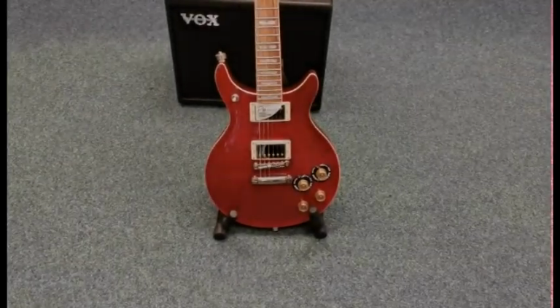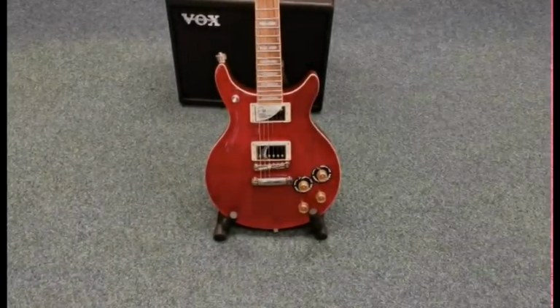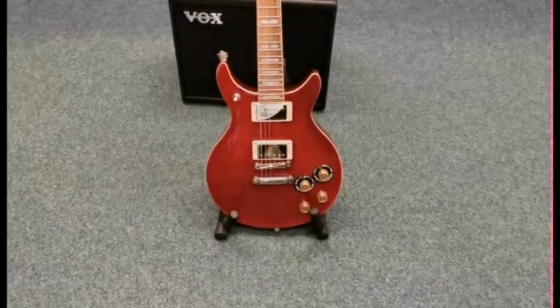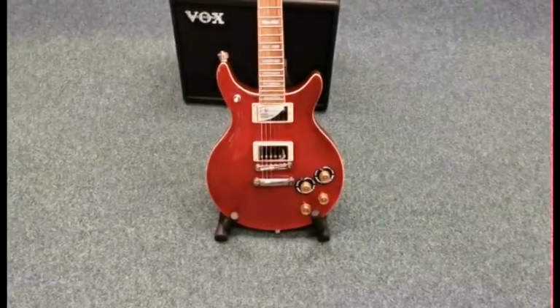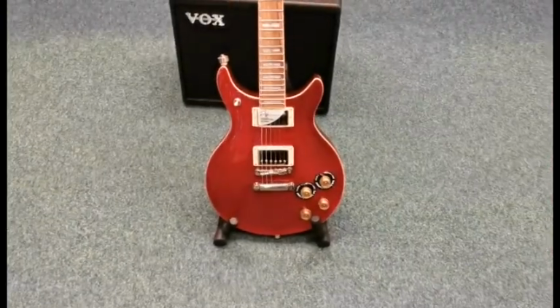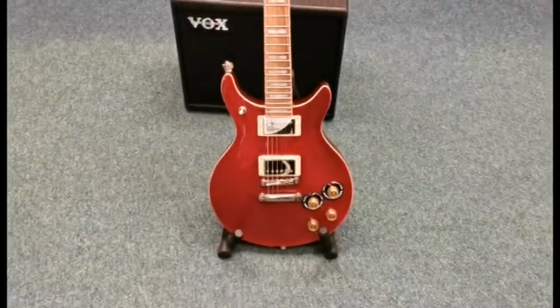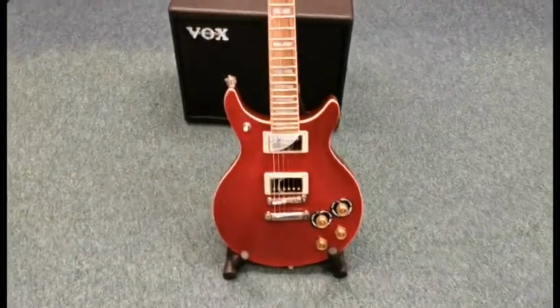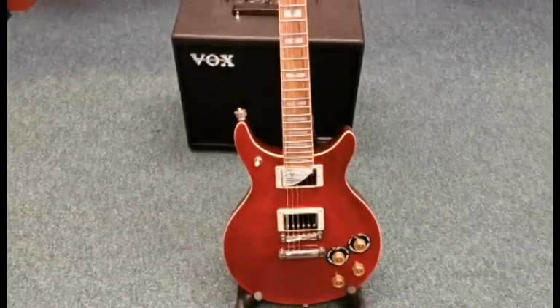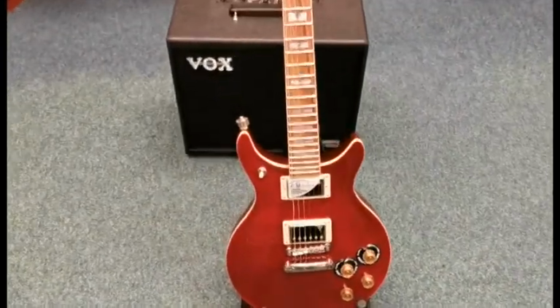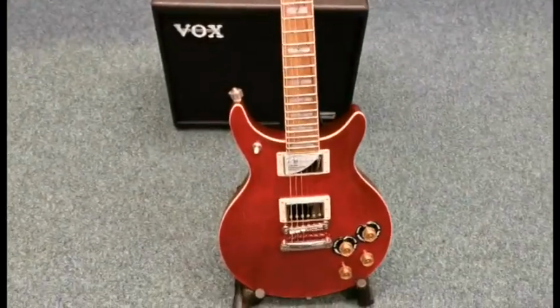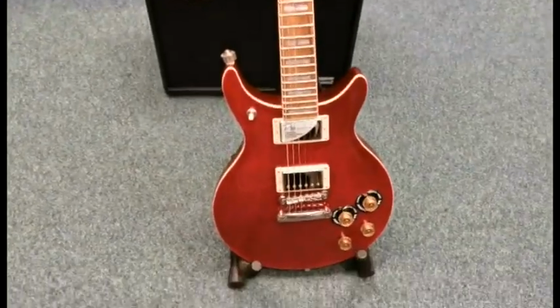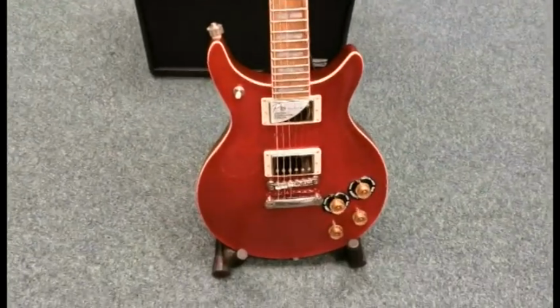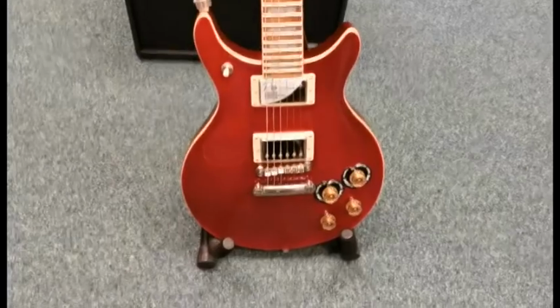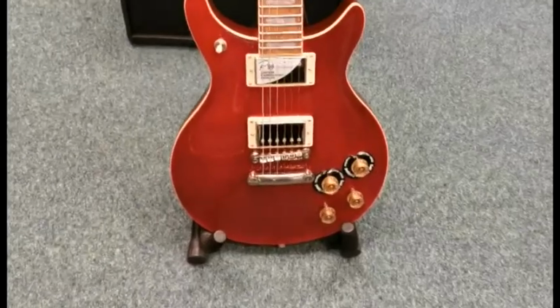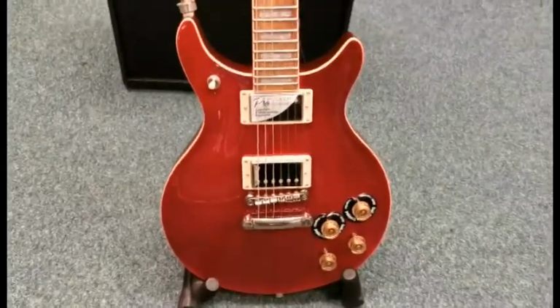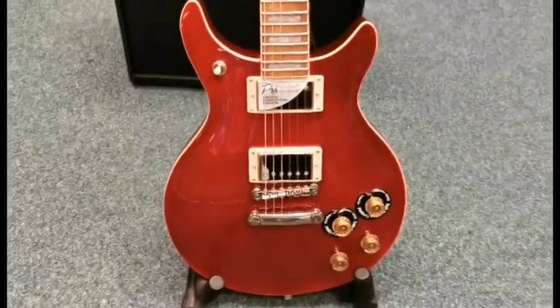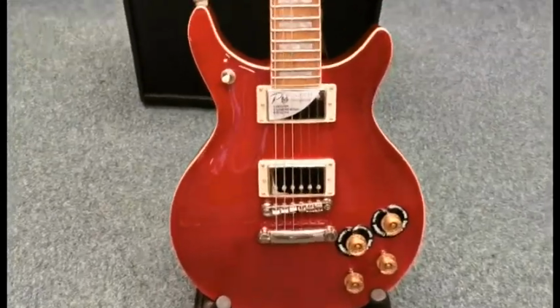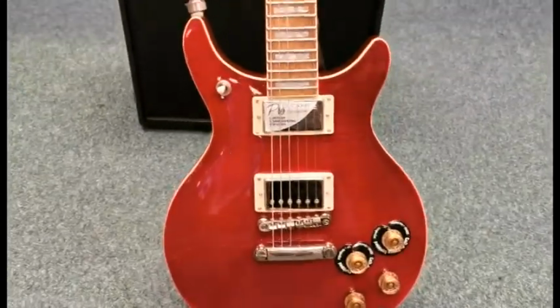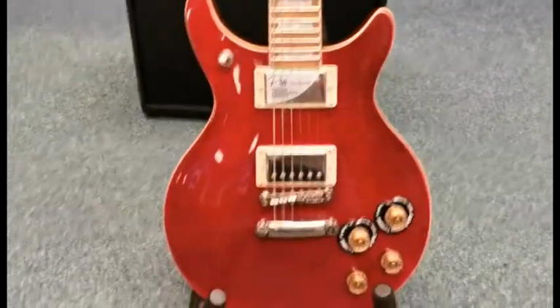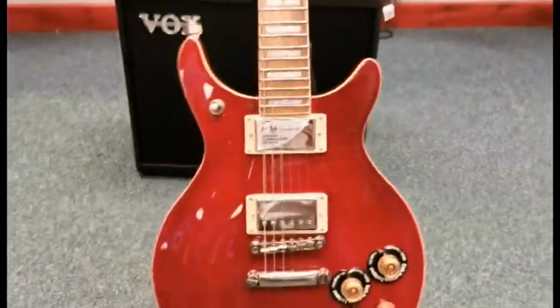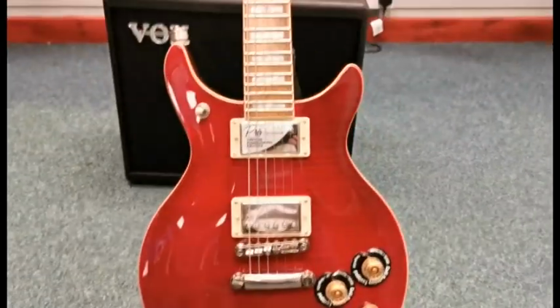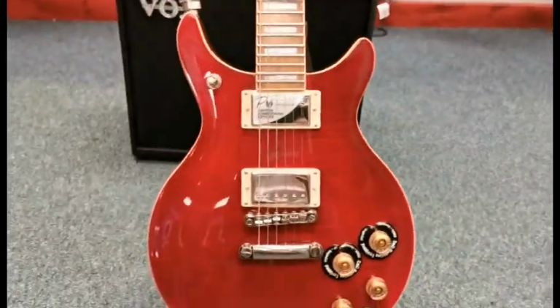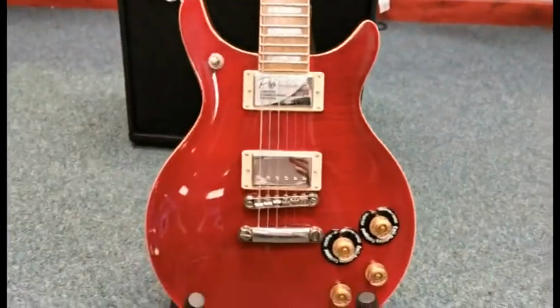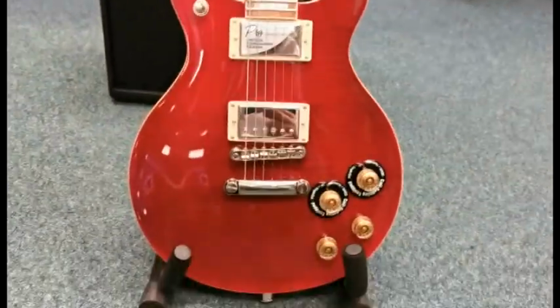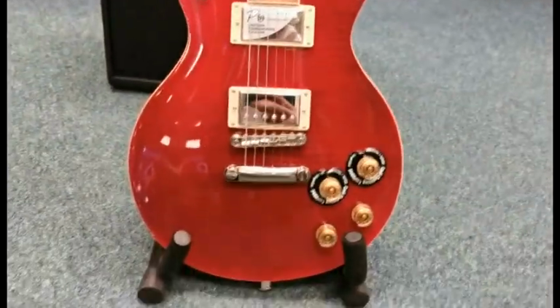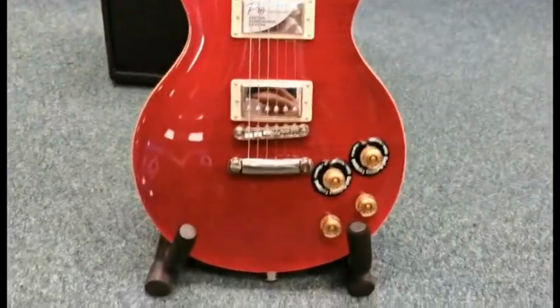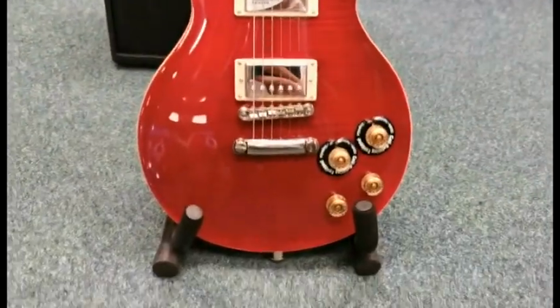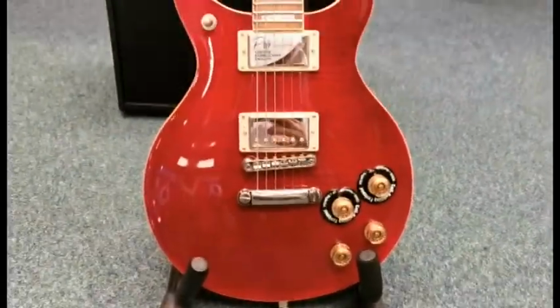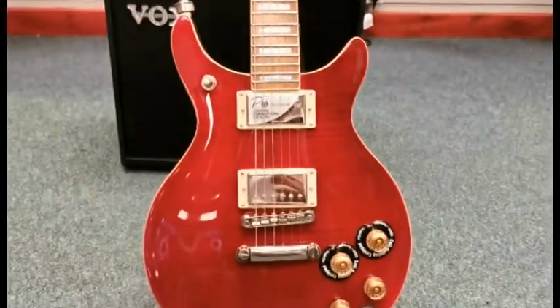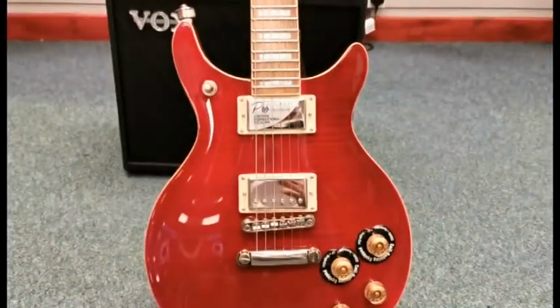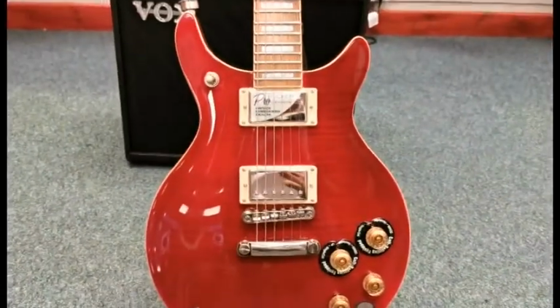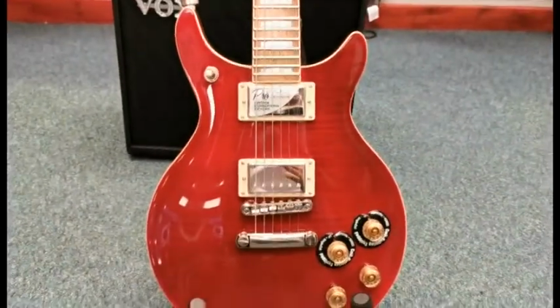Hello, this is Danny at Rimmer's Music Shop in Blackpool, here today again to show you an X-Display guitar that we've currently got for sale.